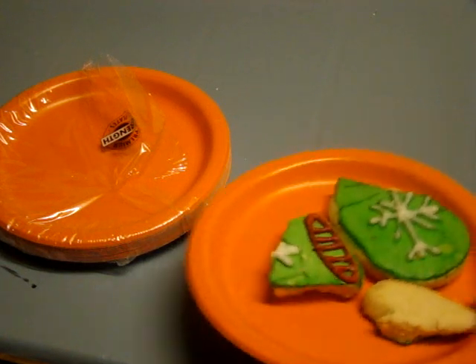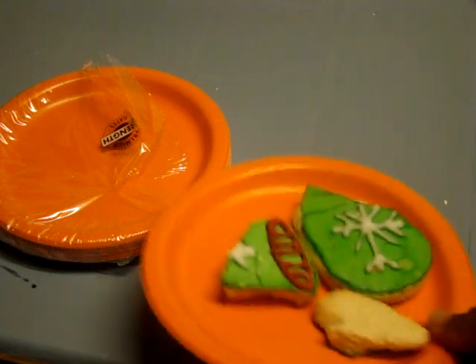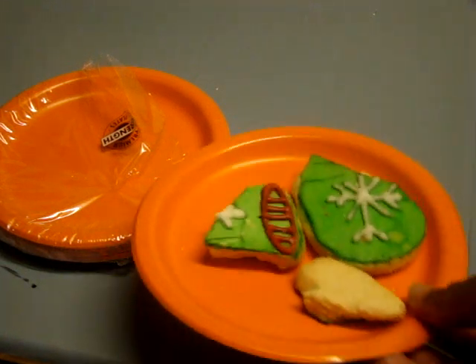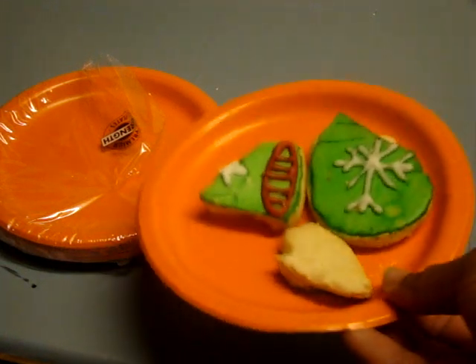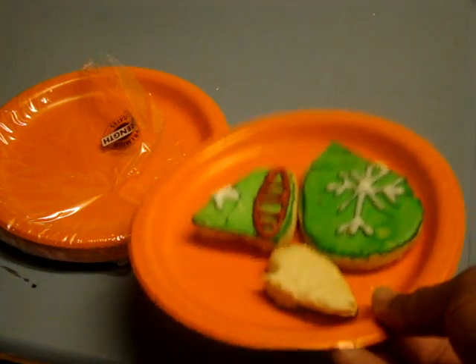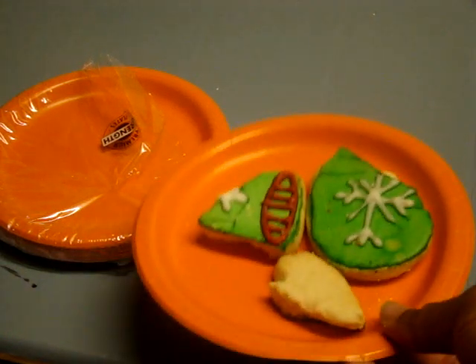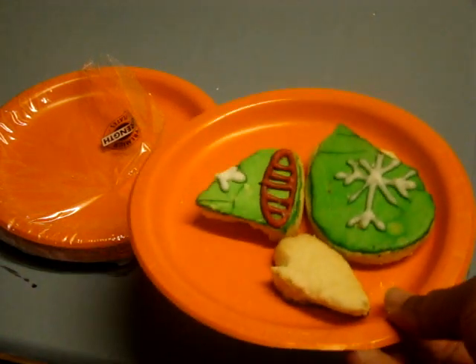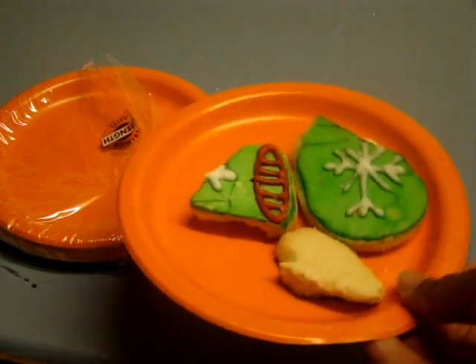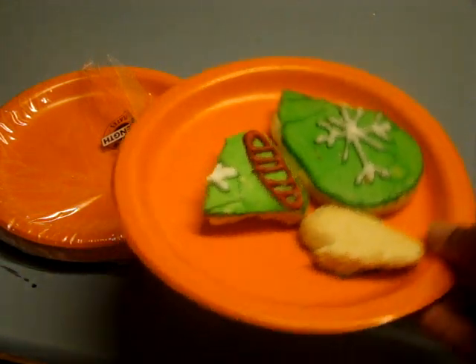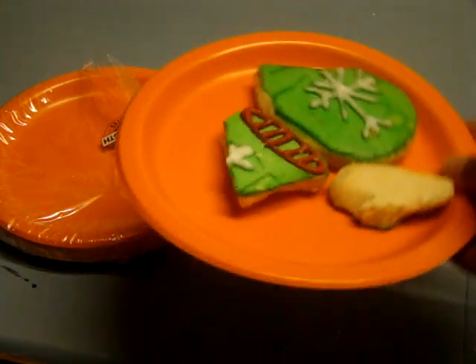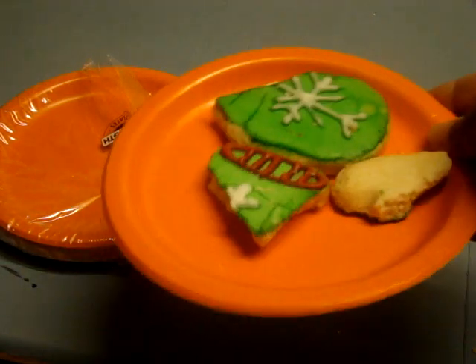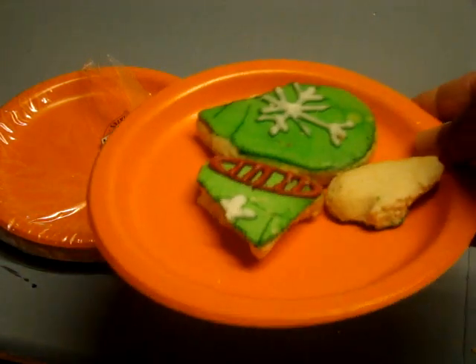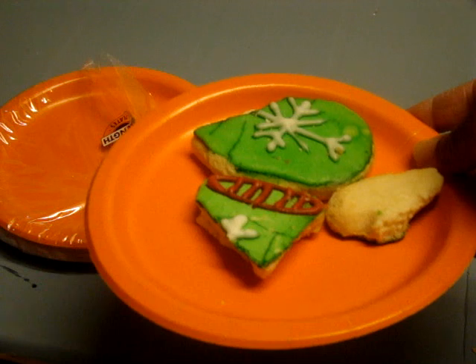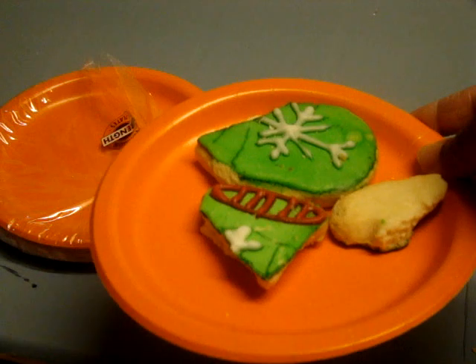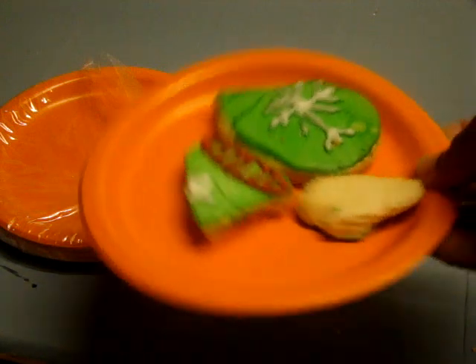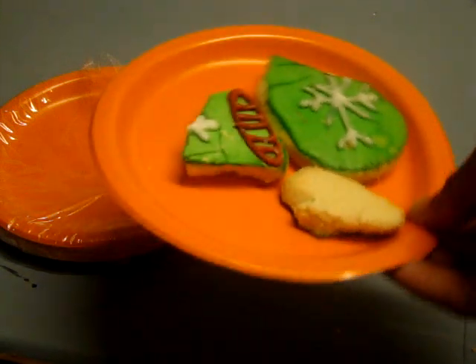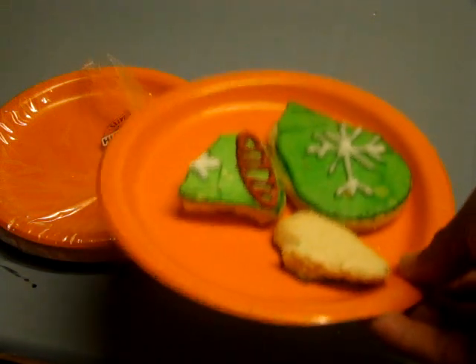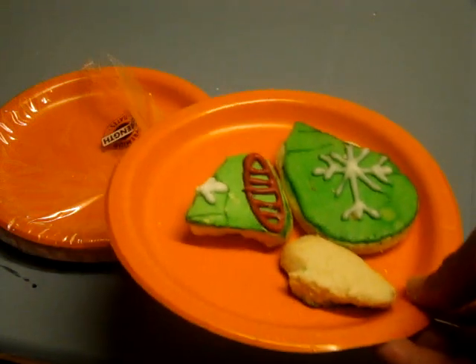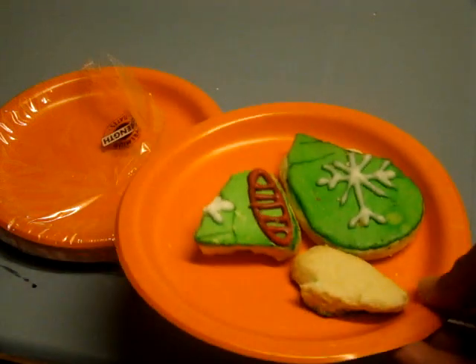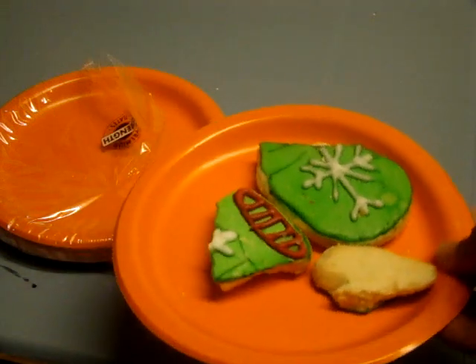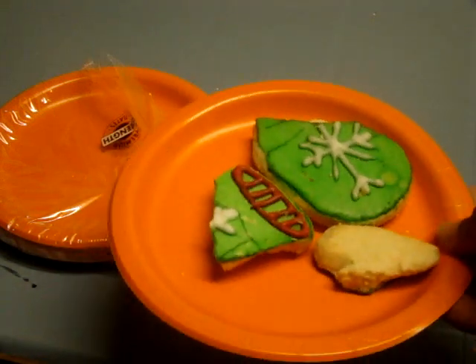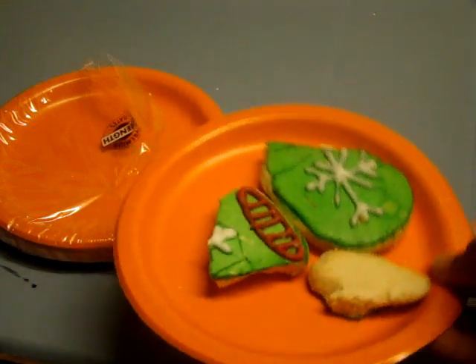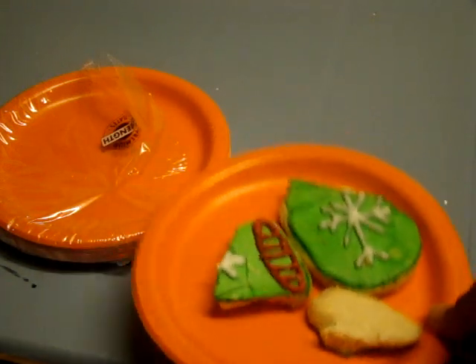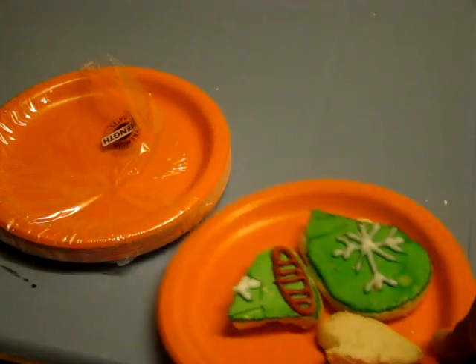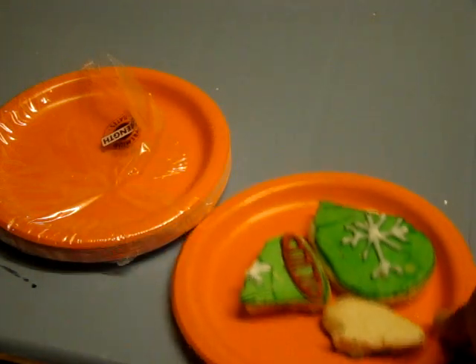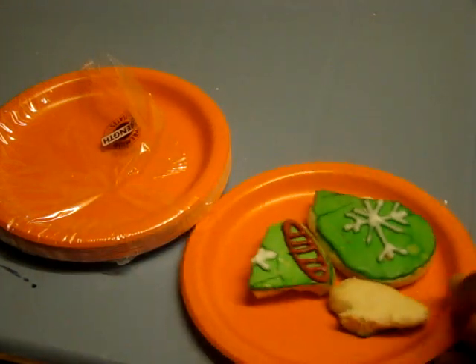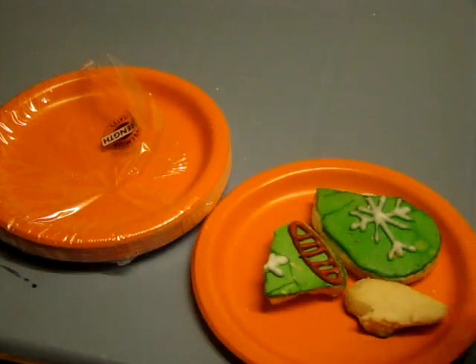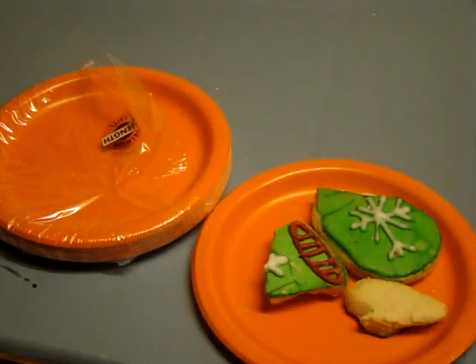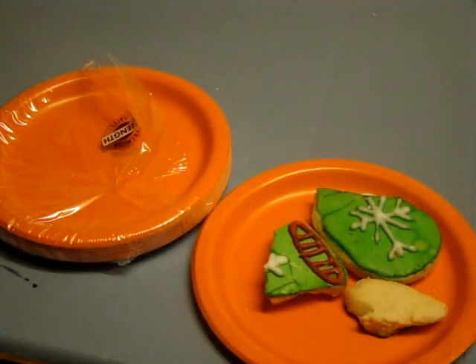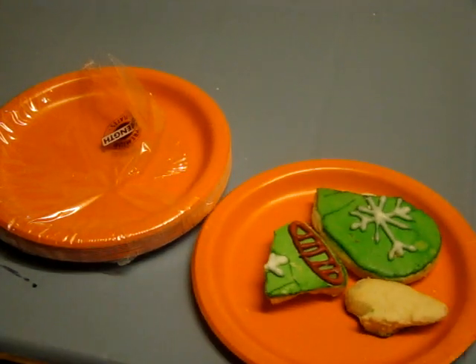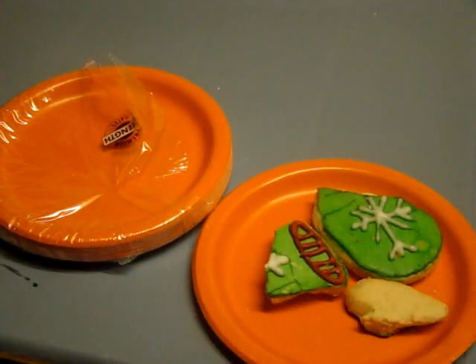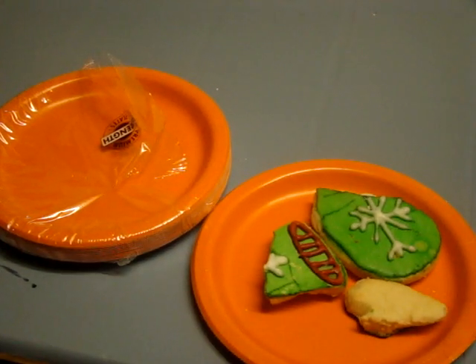So you see, you can serve cookies on them, which is really, really nice. This is some shortbread cookies. Thank you so much for watching.